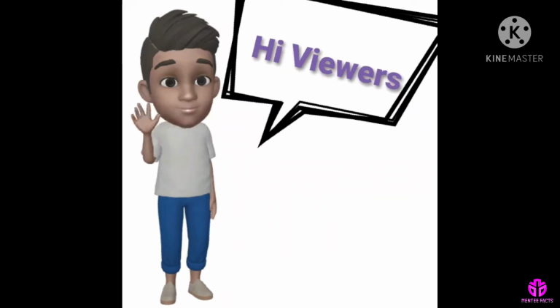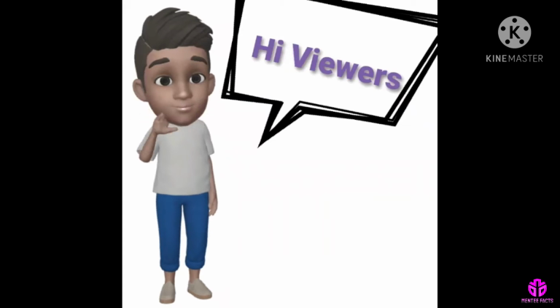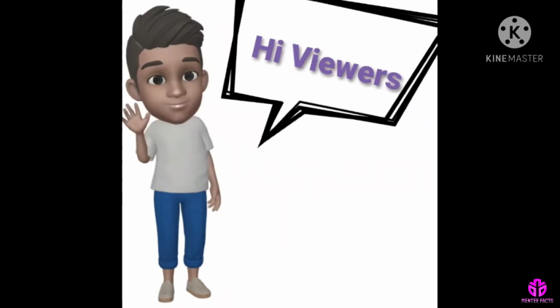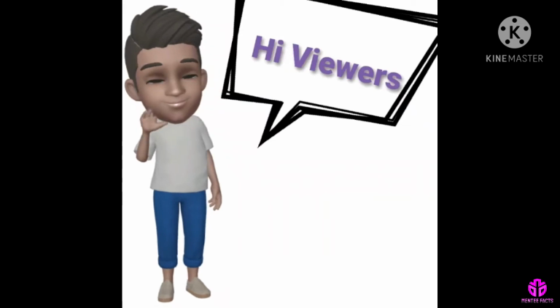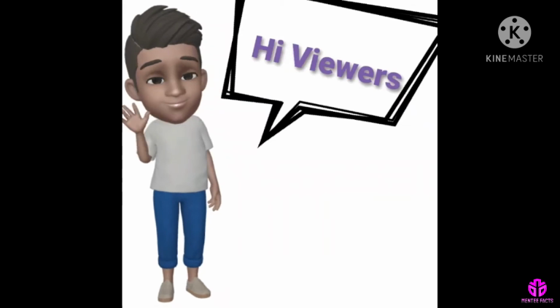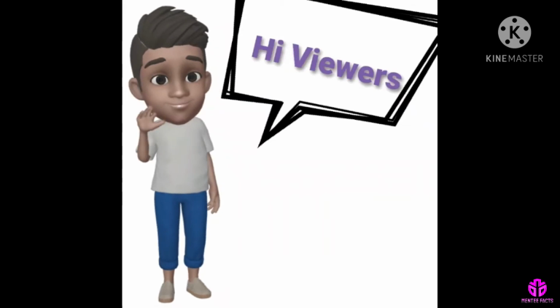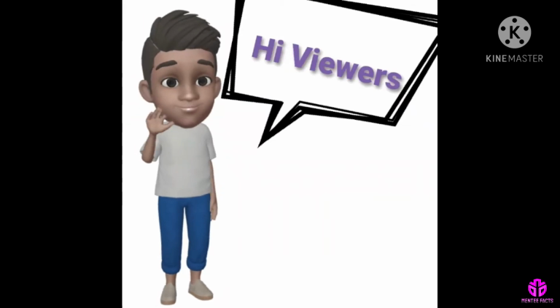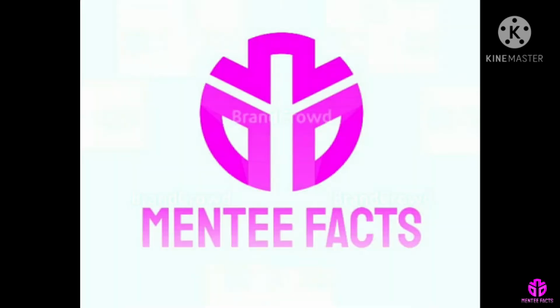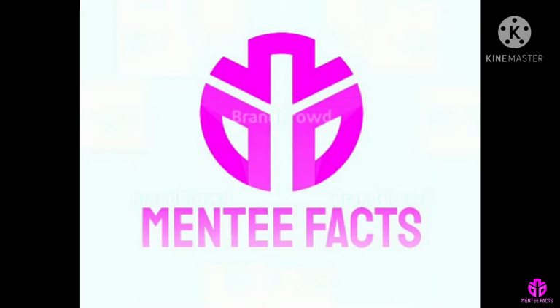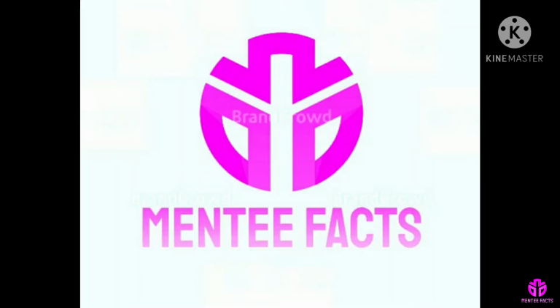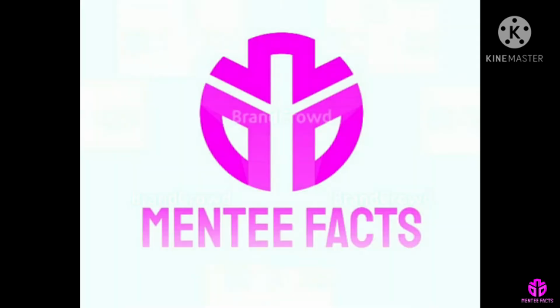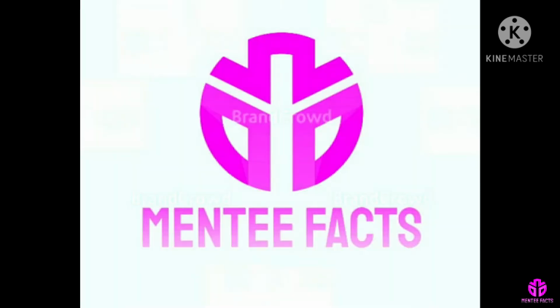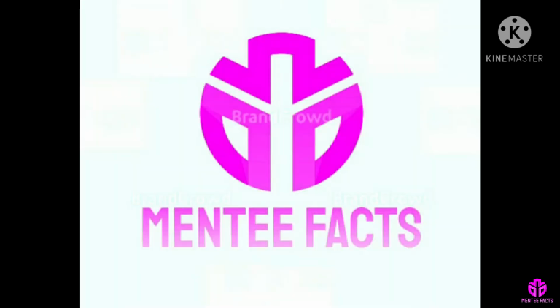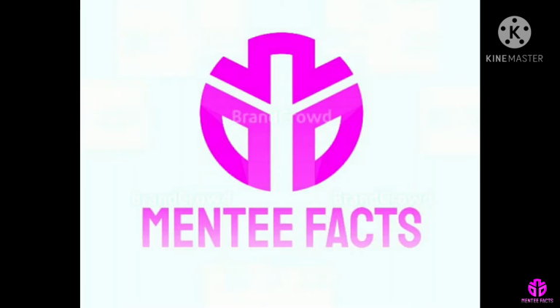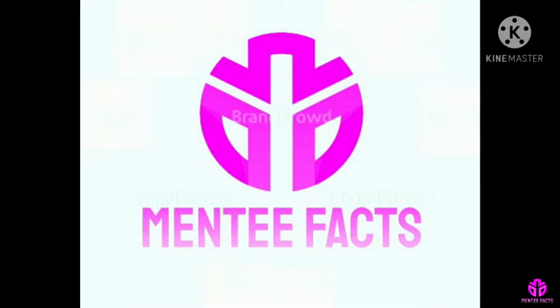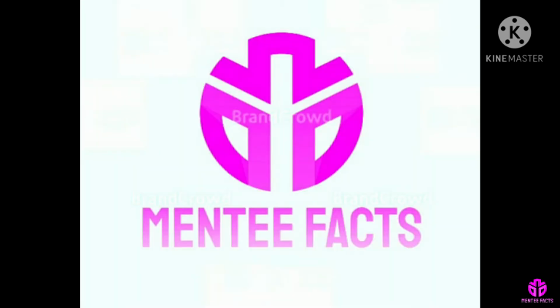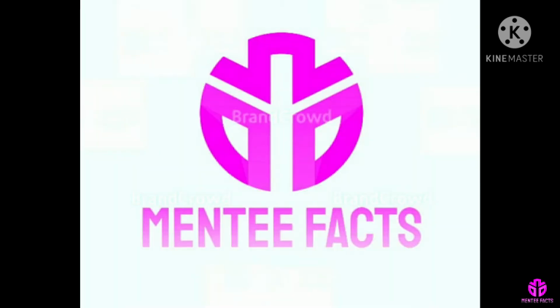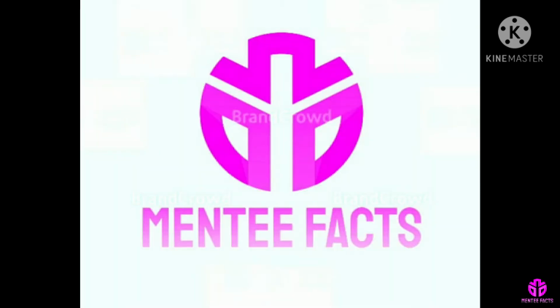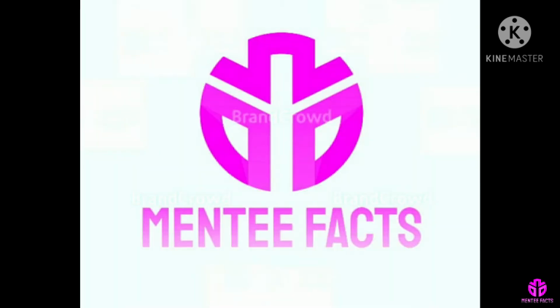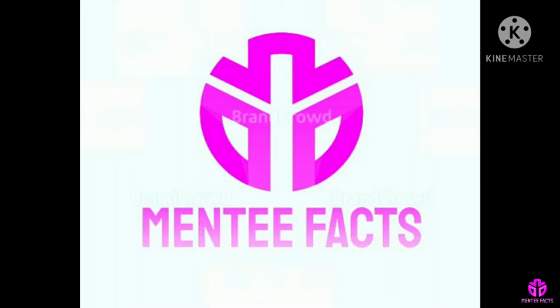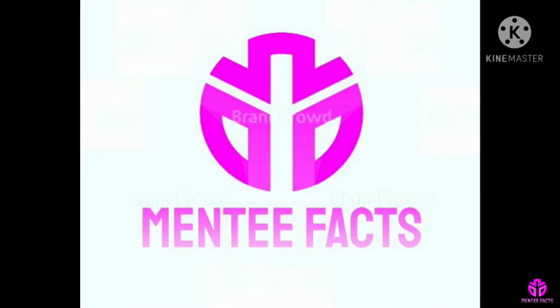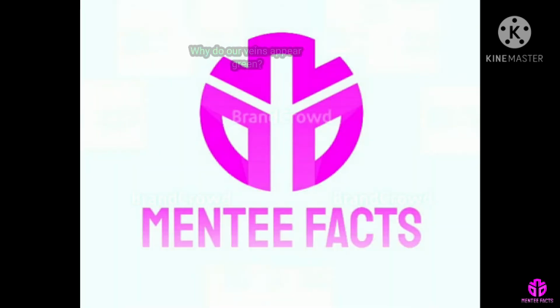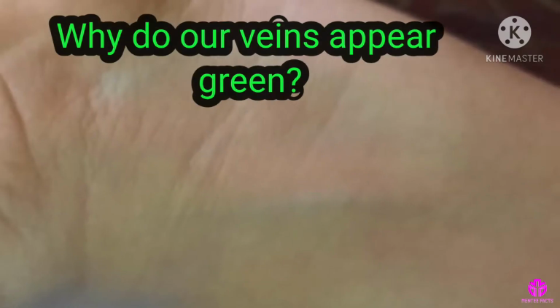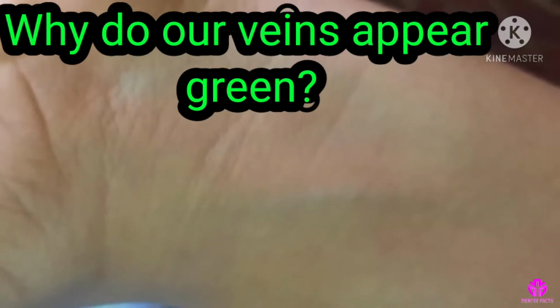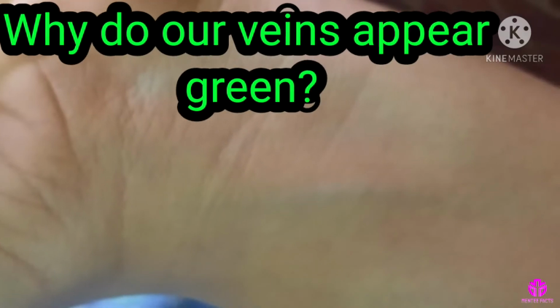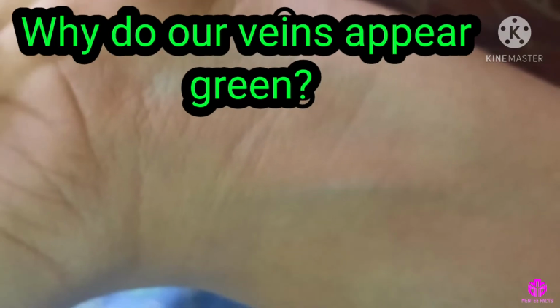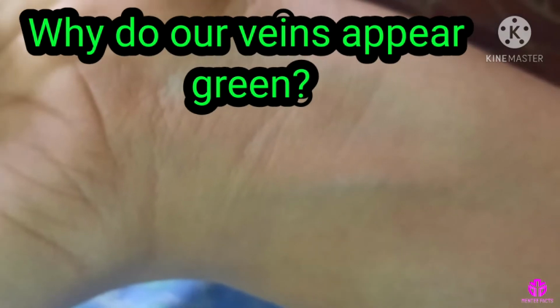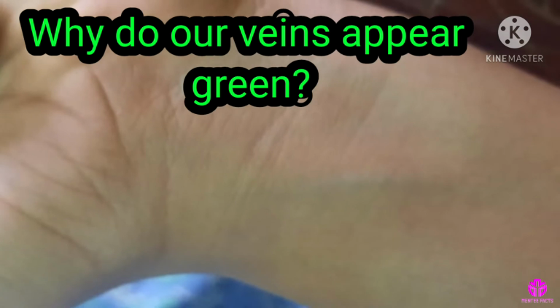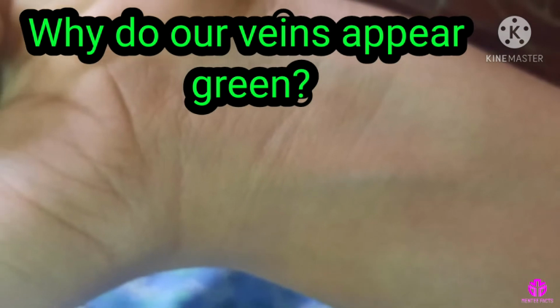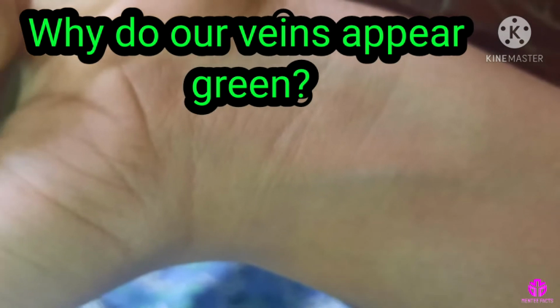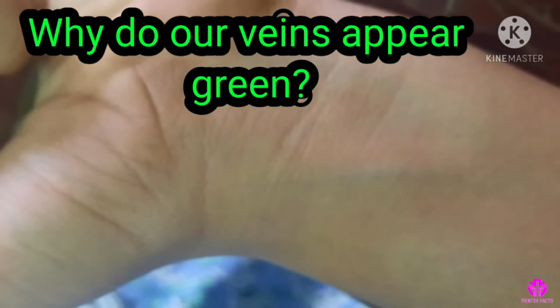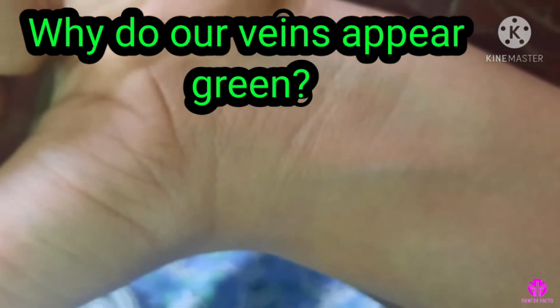Hi viewers, welcome to Minty Facts. Why do our veins appear green?